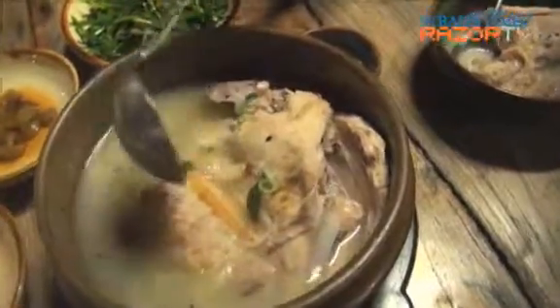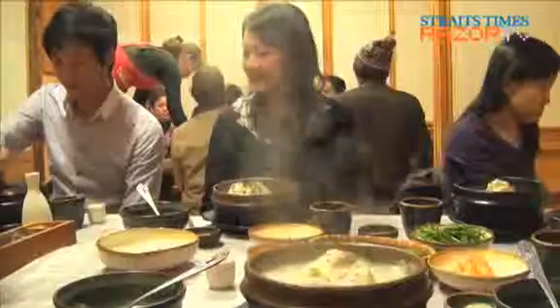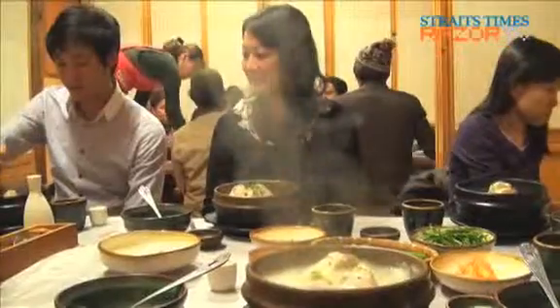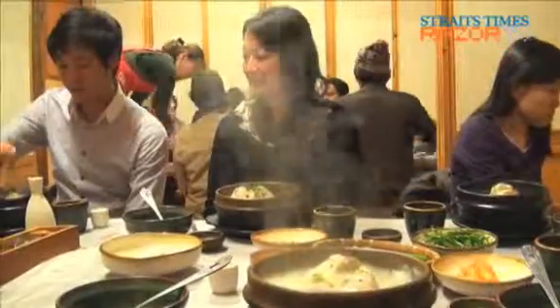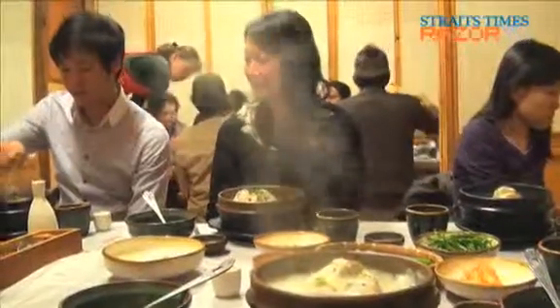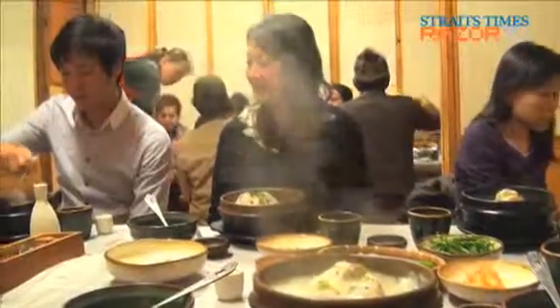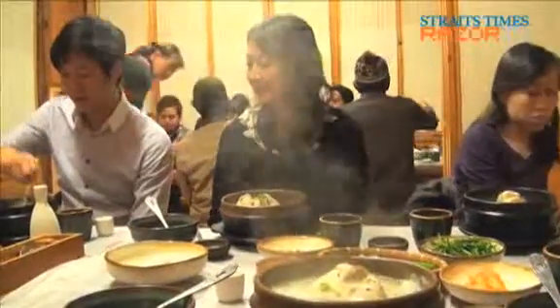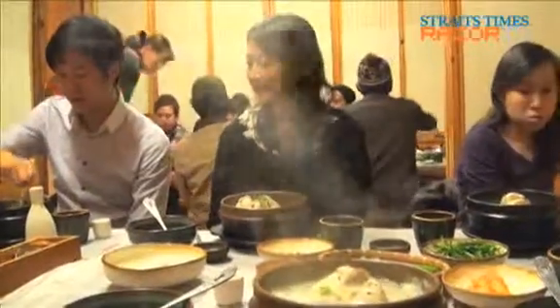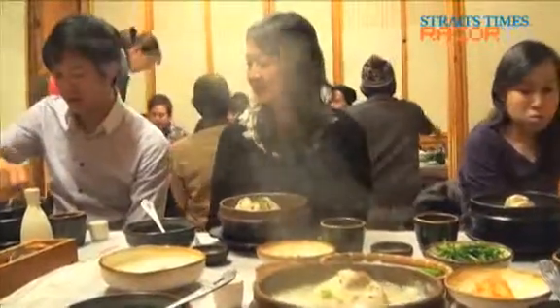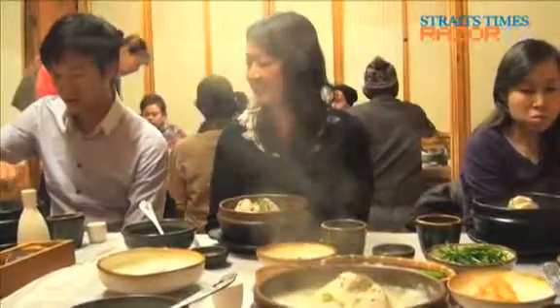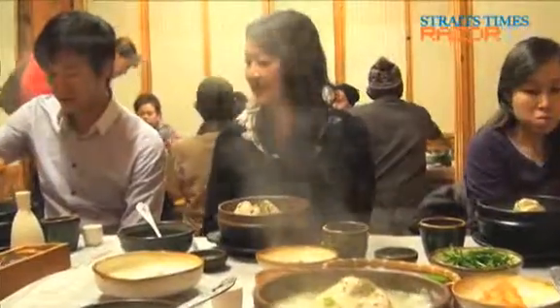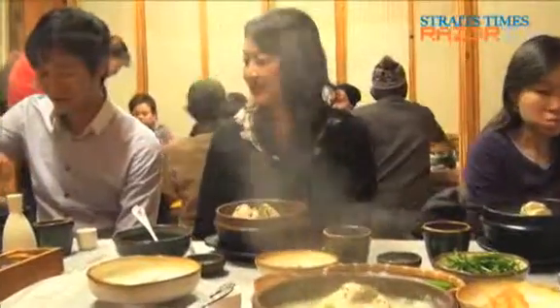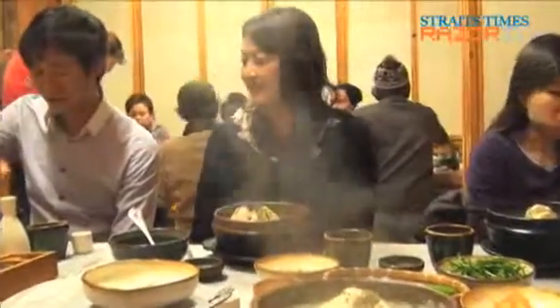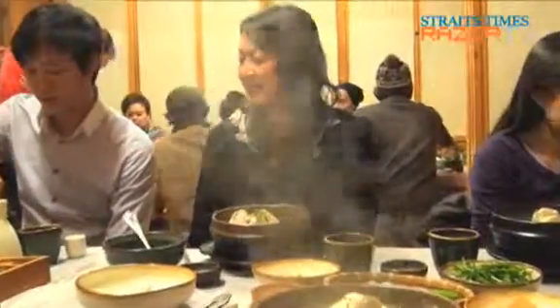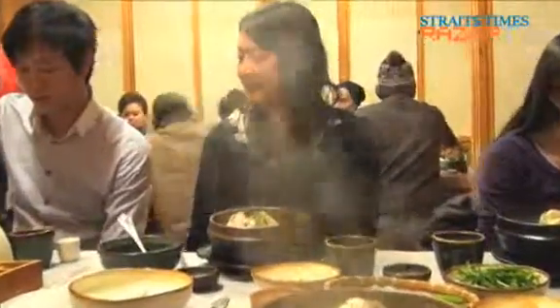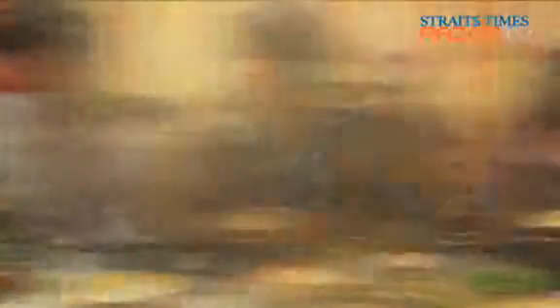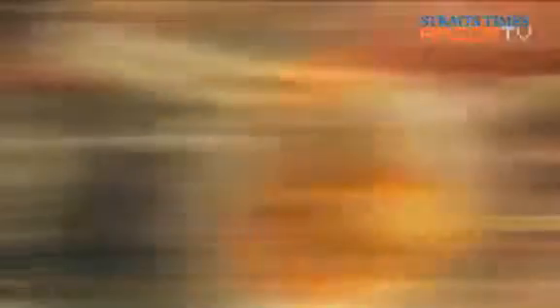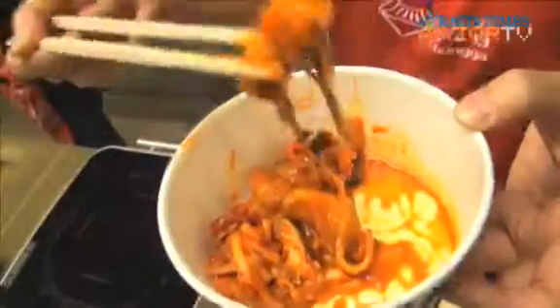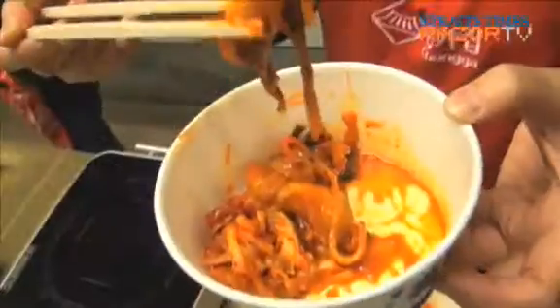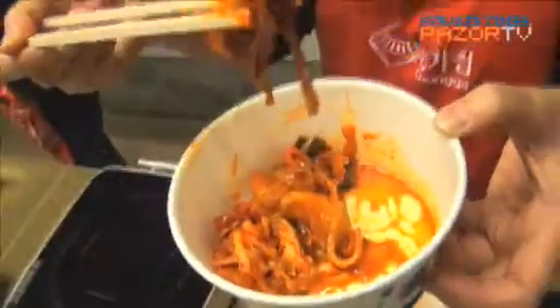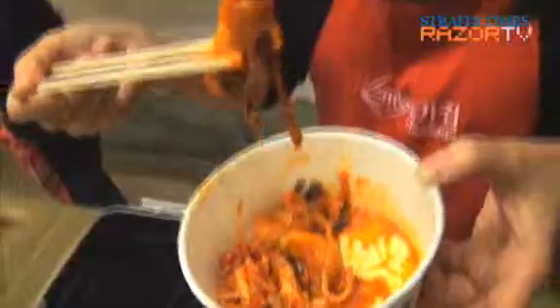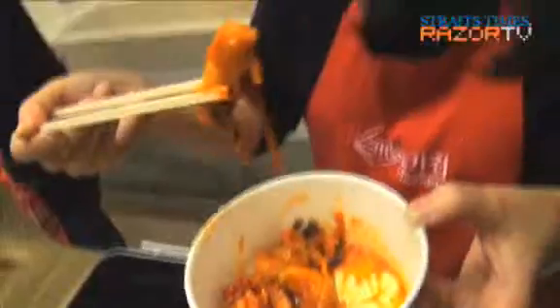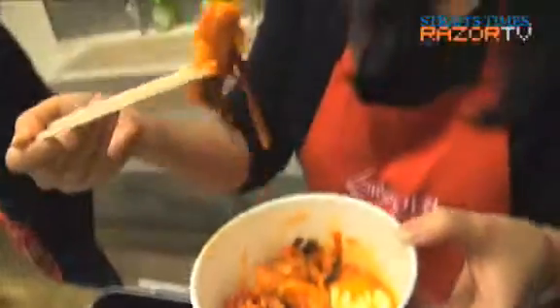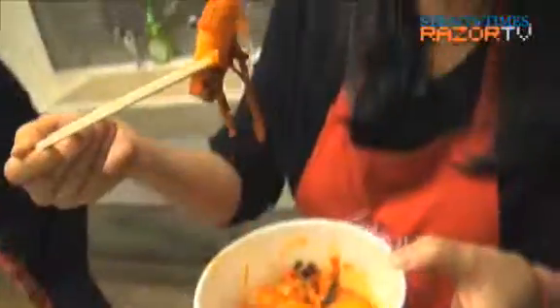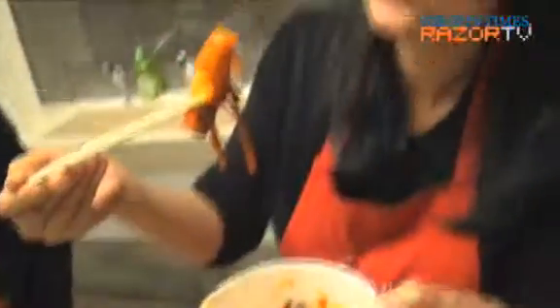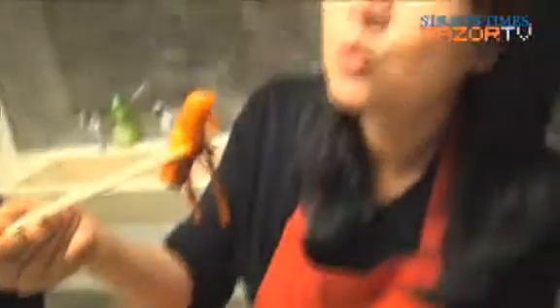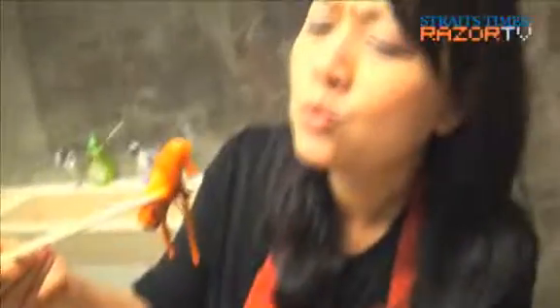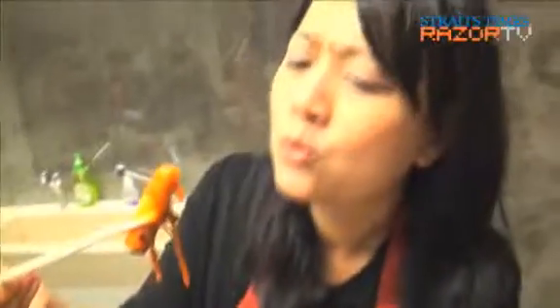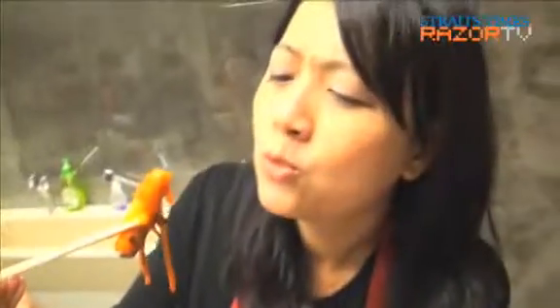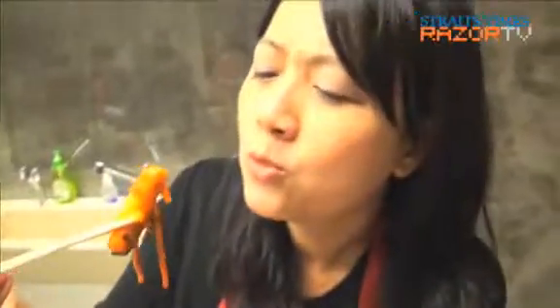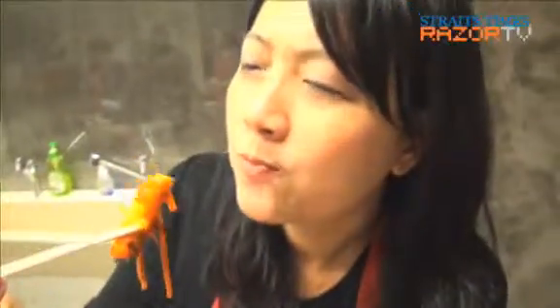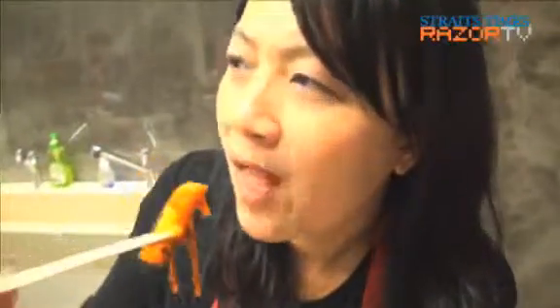Perfect for a cold winter evening when we were there. For more on what yummy dishes Korea has to offer, check out our other clips.